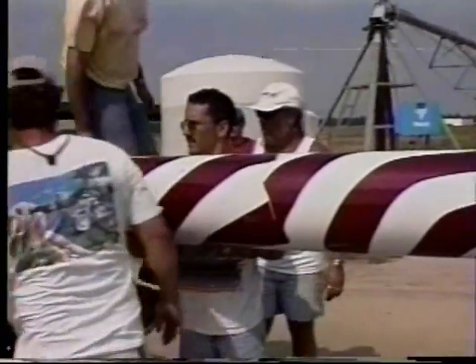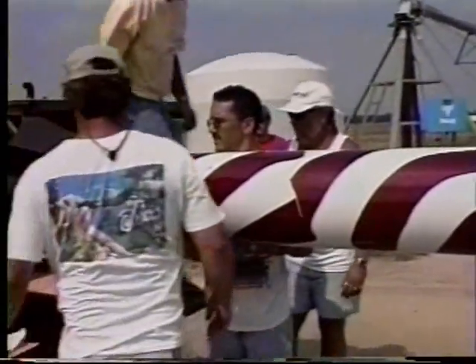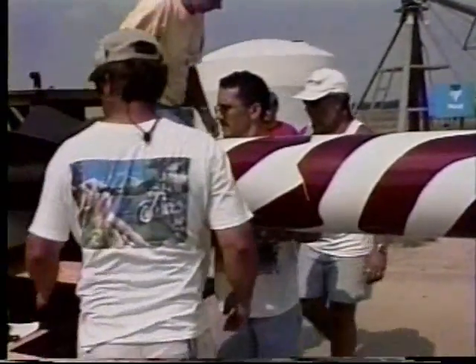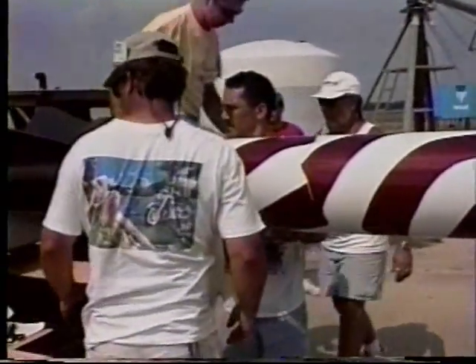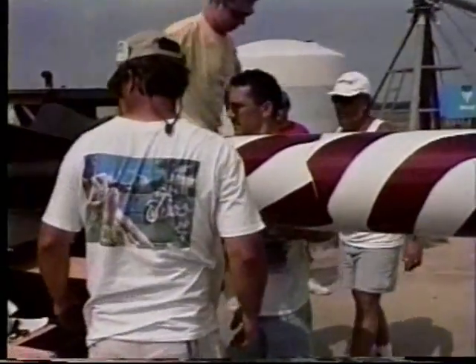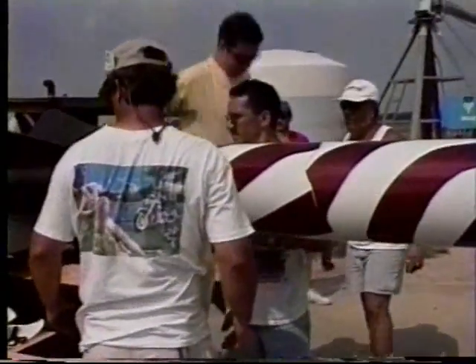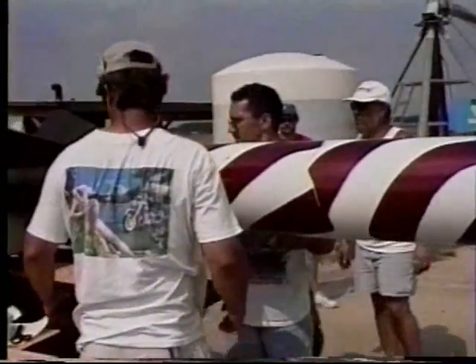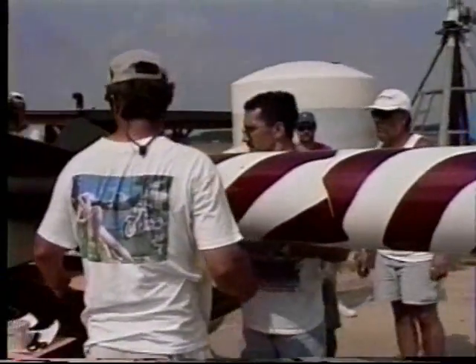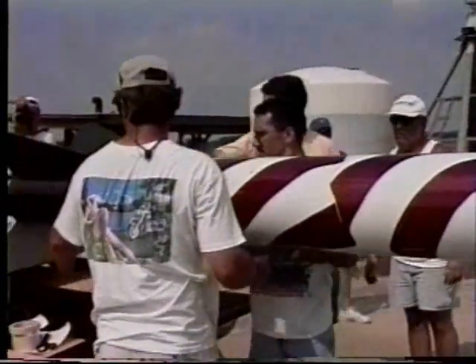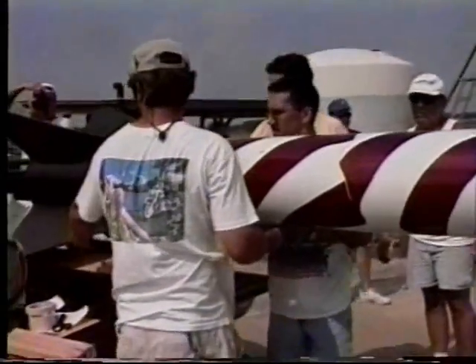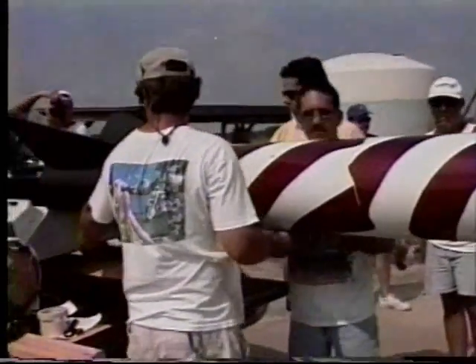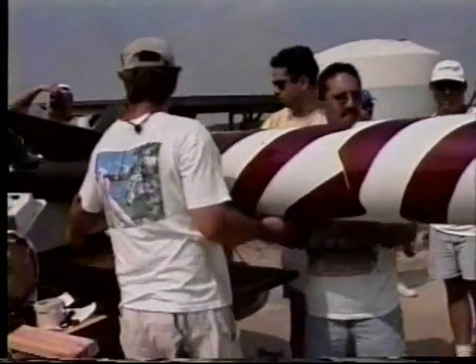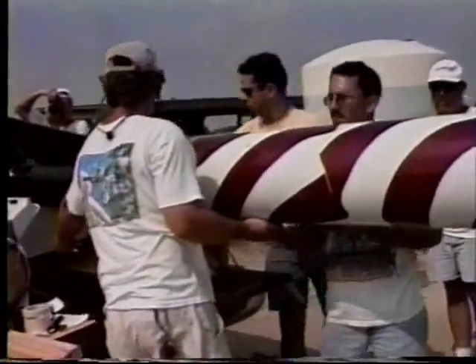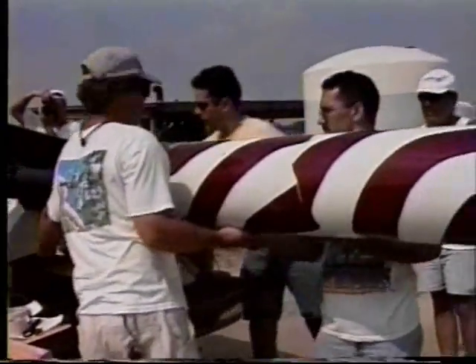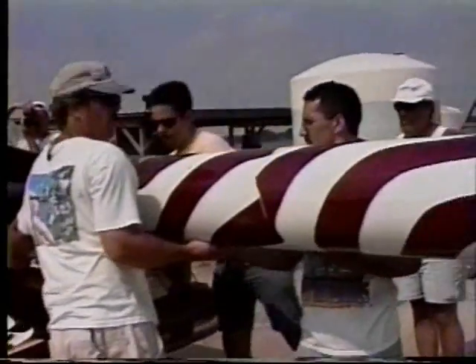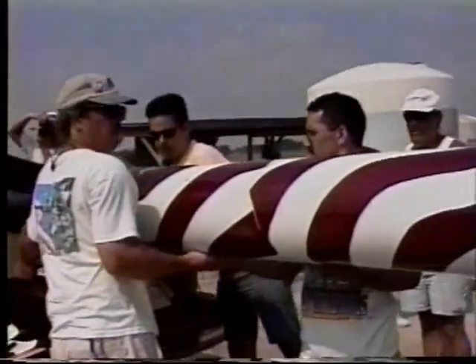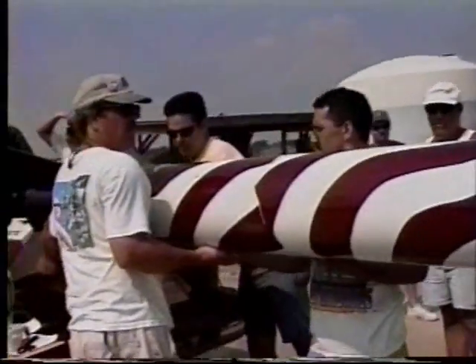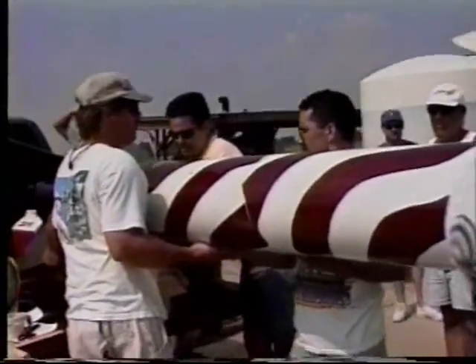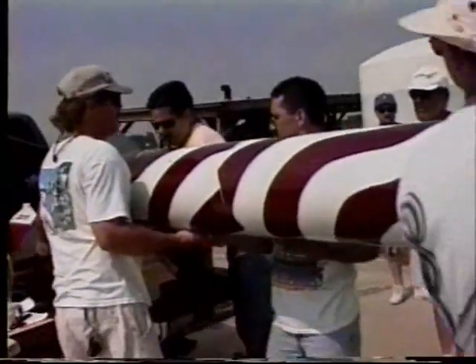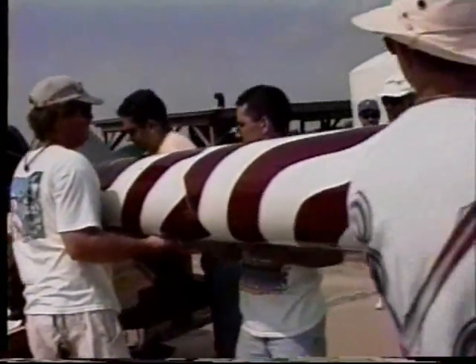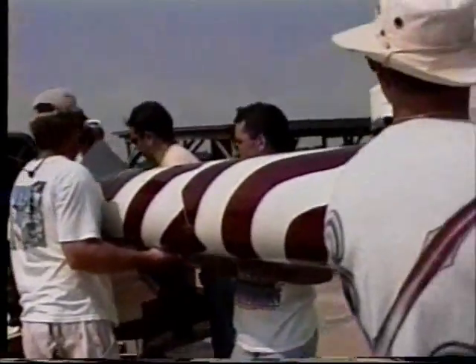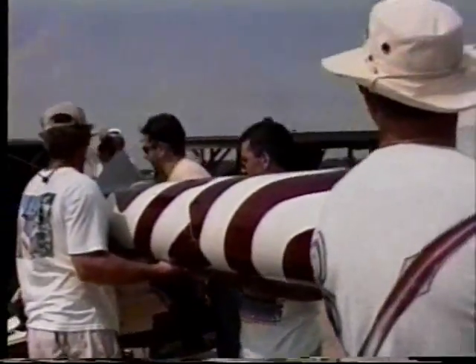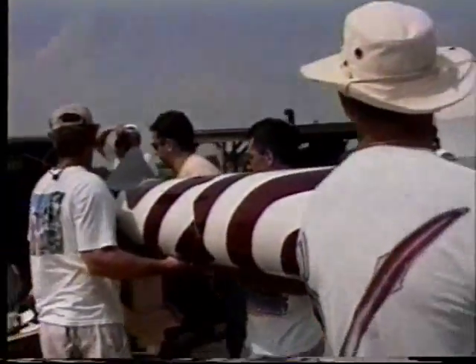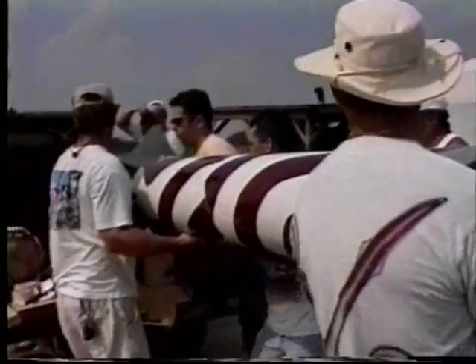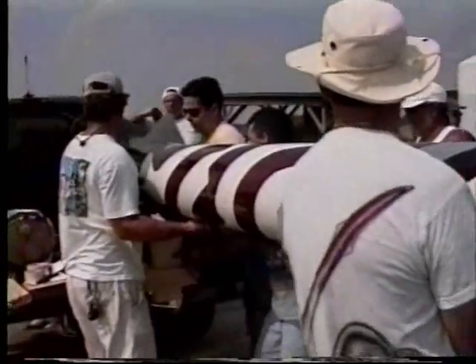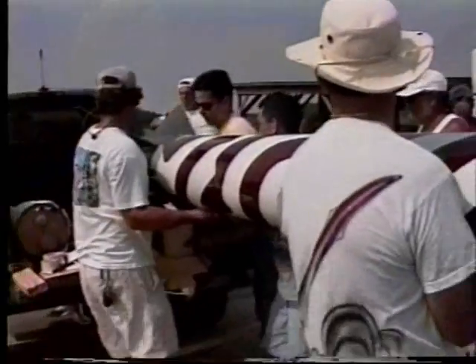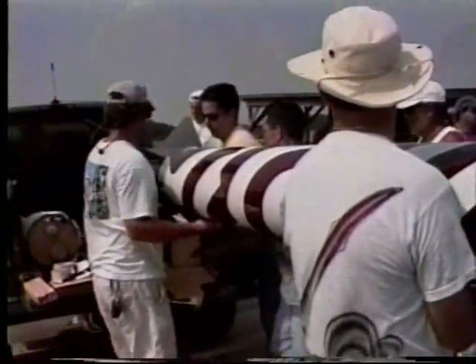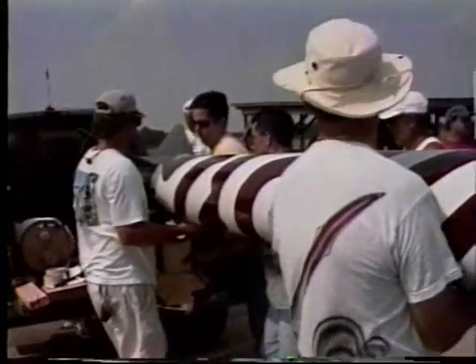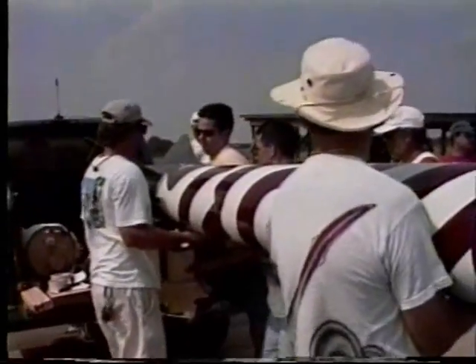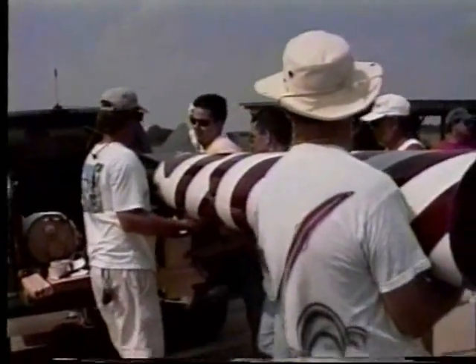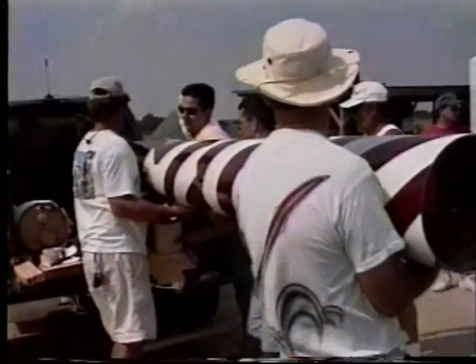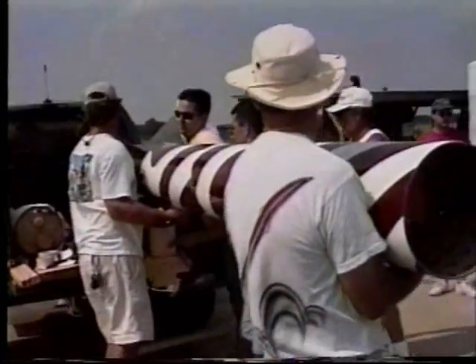Assembly of these larger birds often takes some helping hands, and a number of eager volunteers helped Derek with vehicle prep.